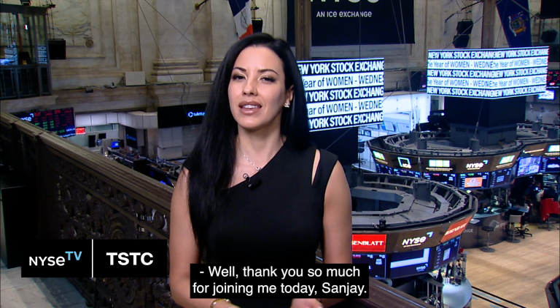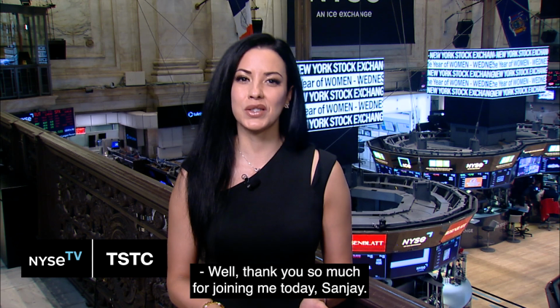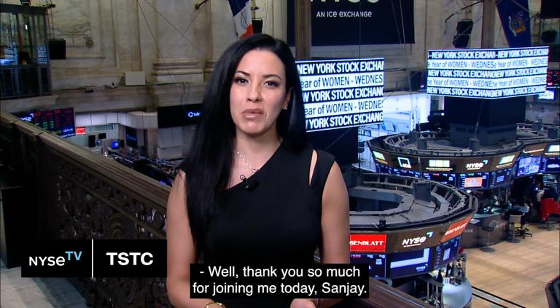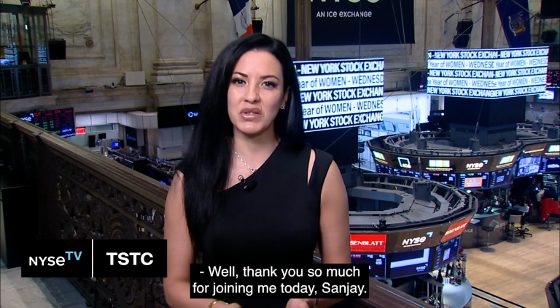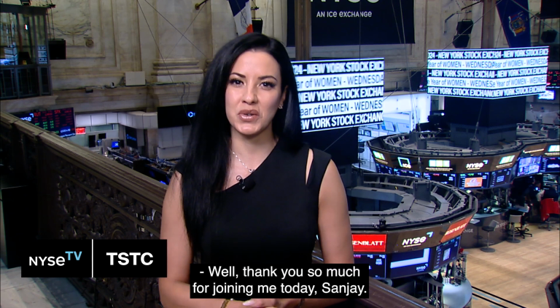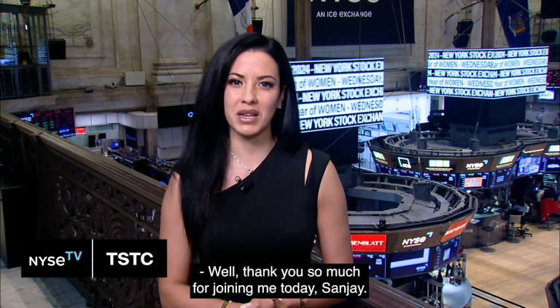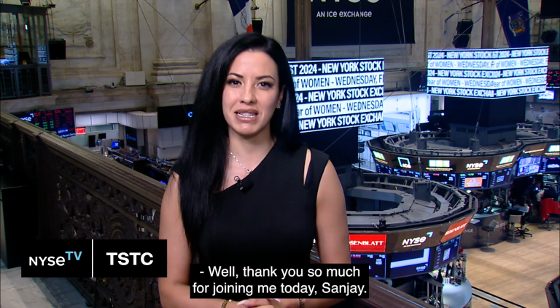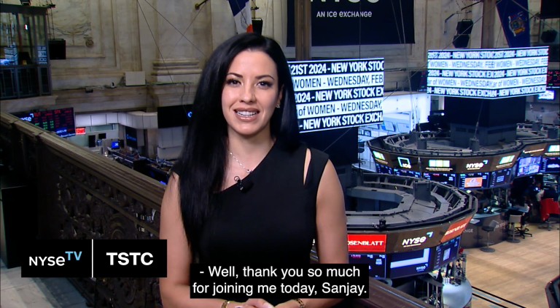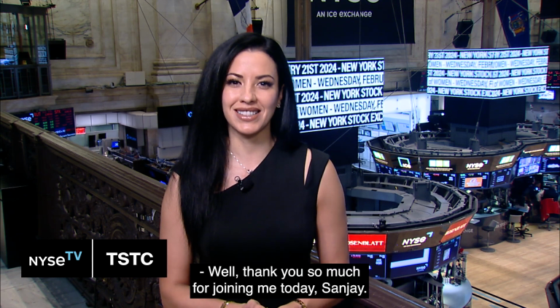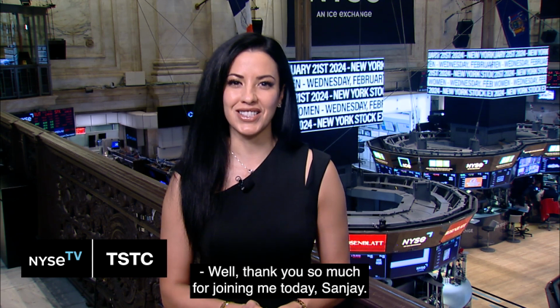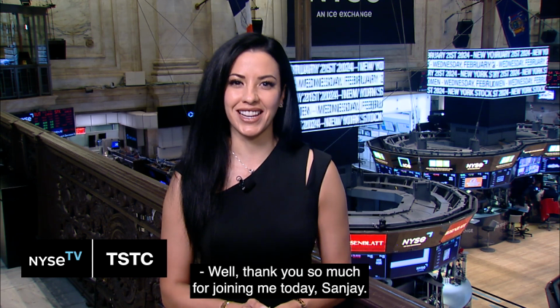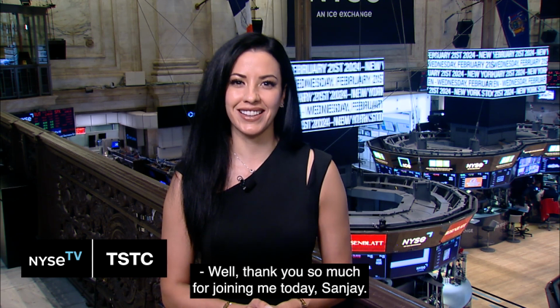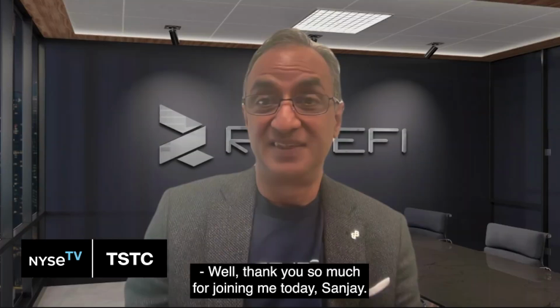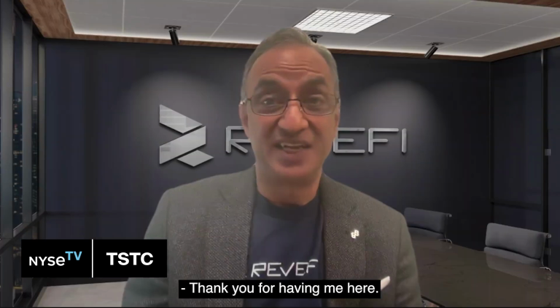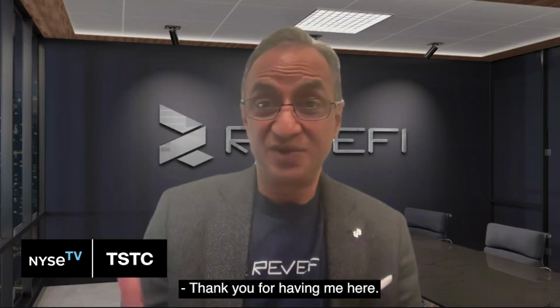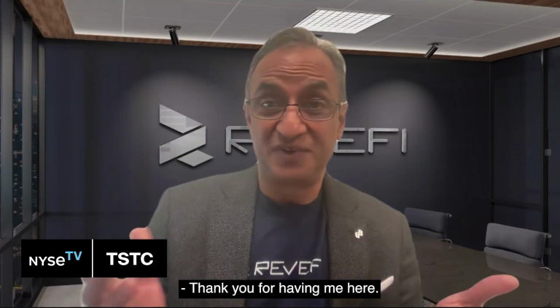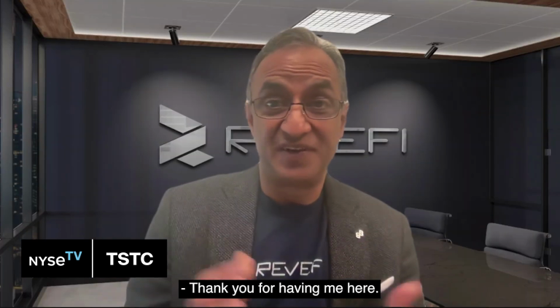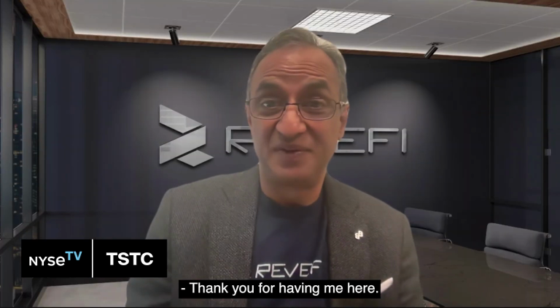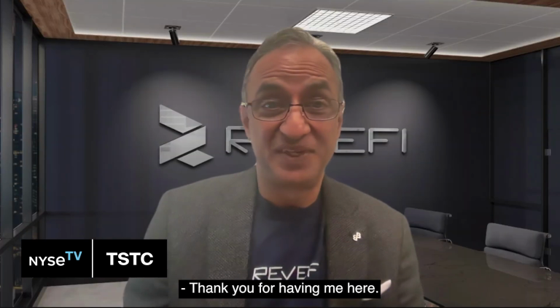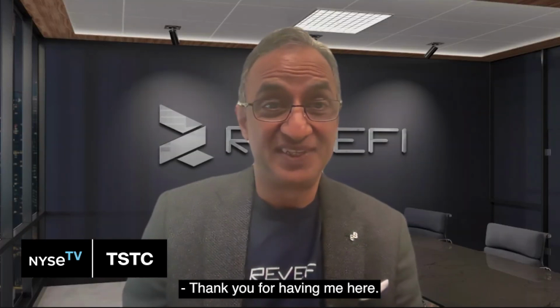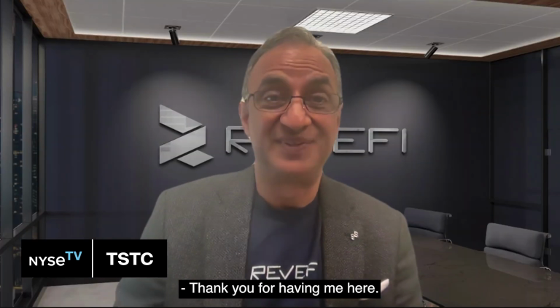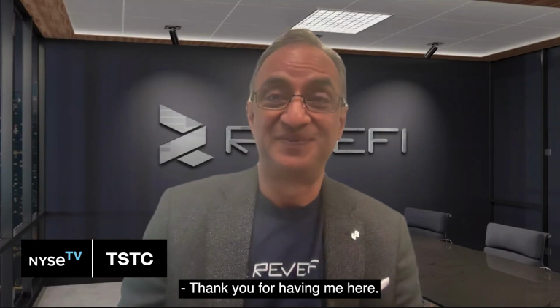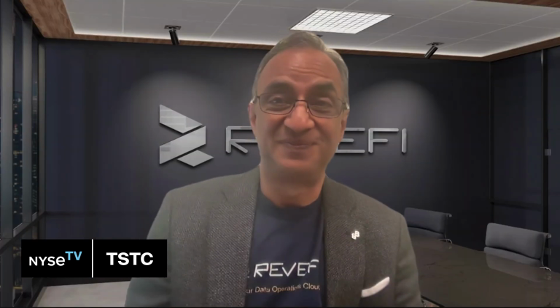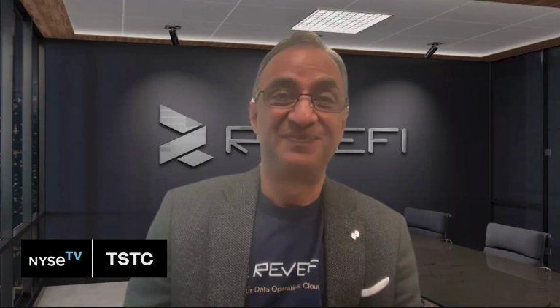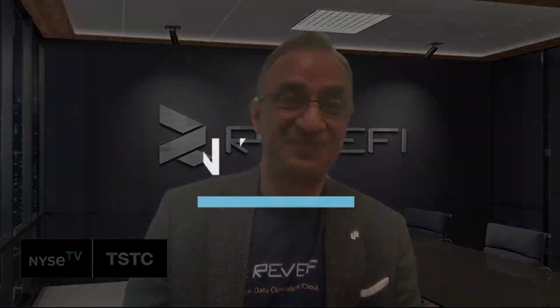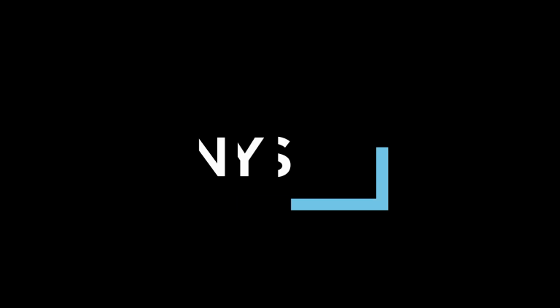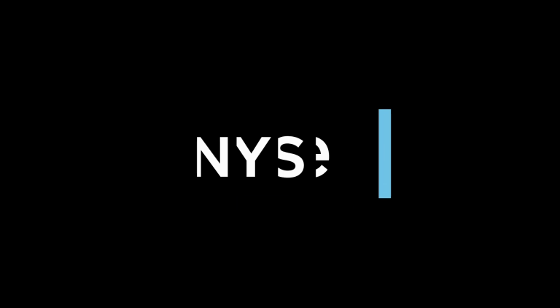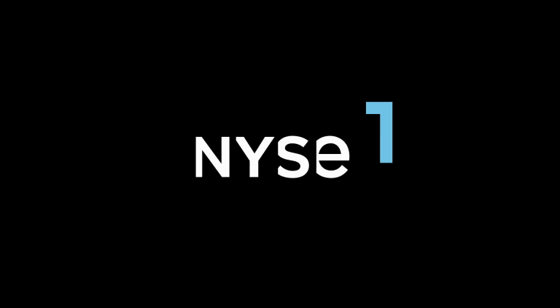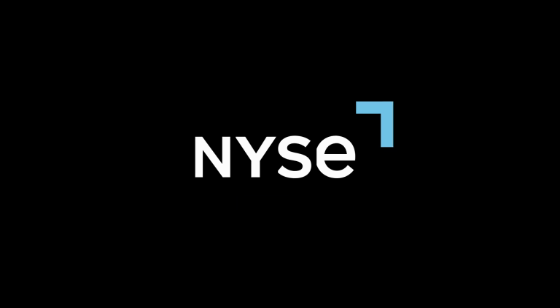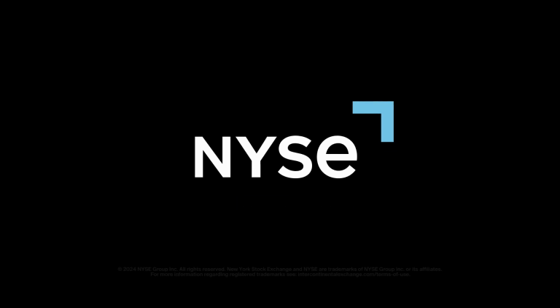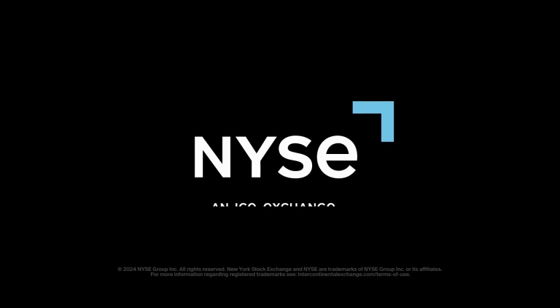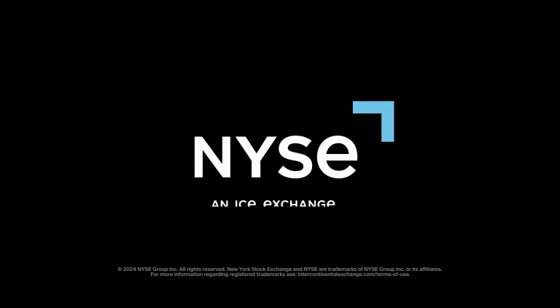Thank you so much for joining me today, Sanjay. Thank you for having me here.